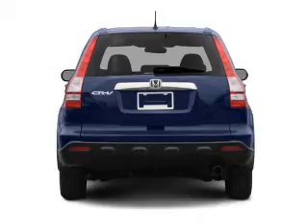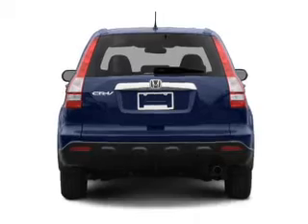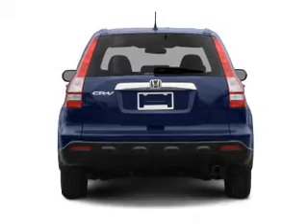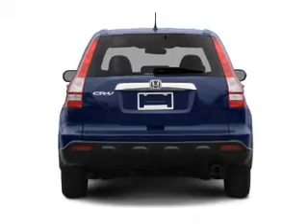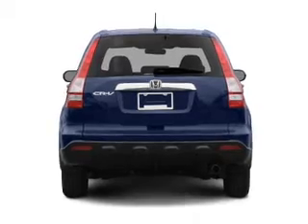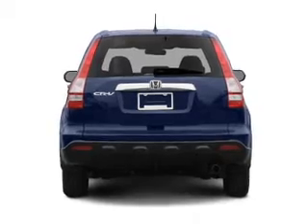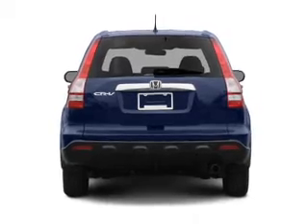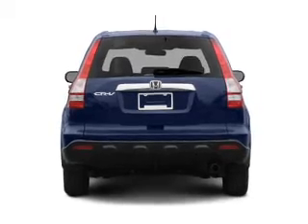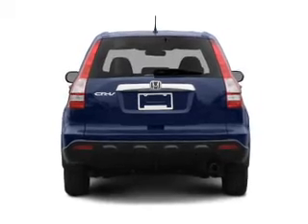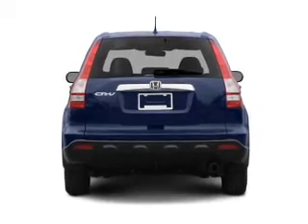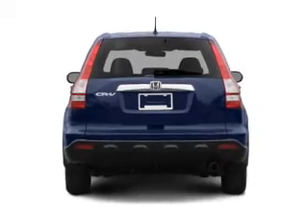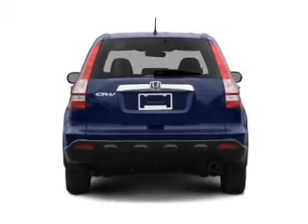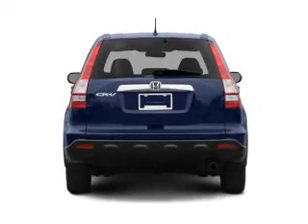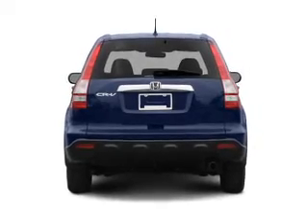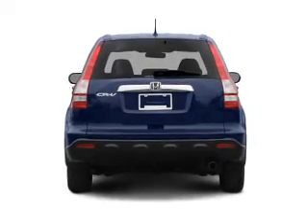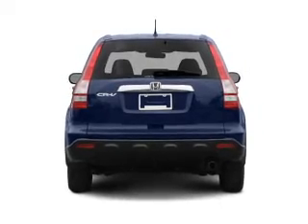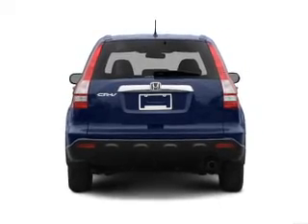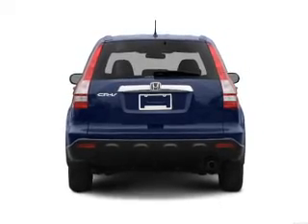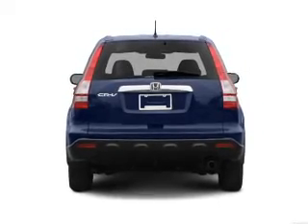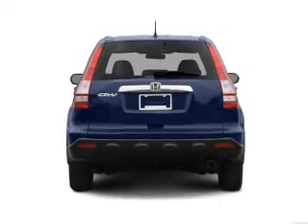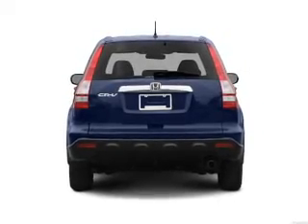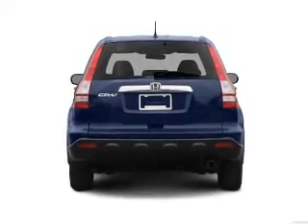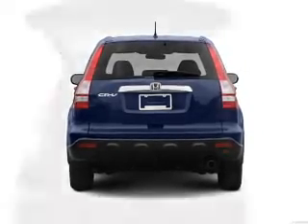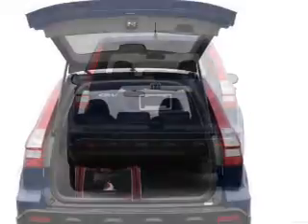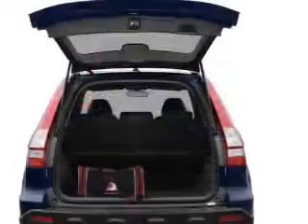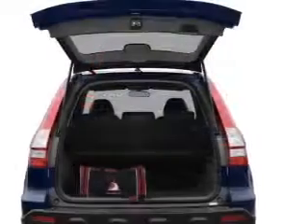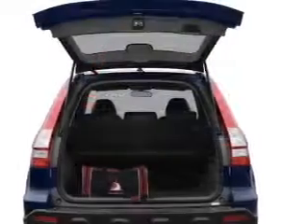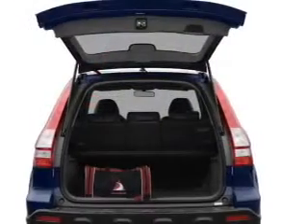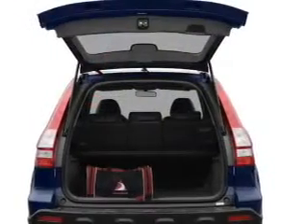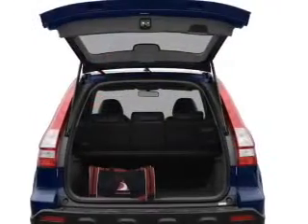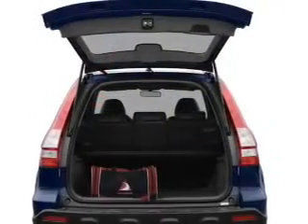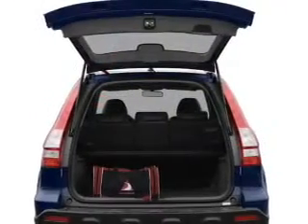The anti-lock braking system will keep you safe on the road. Let the outside in with a built-in sunroof.